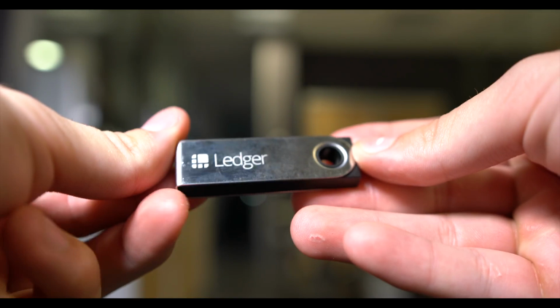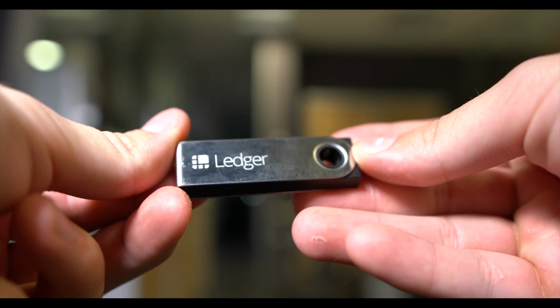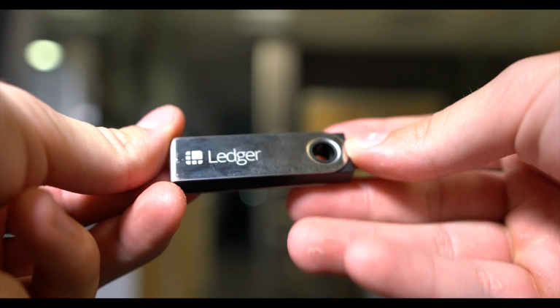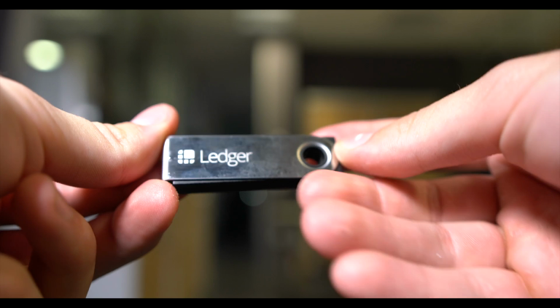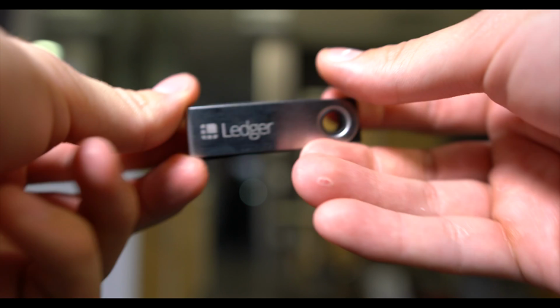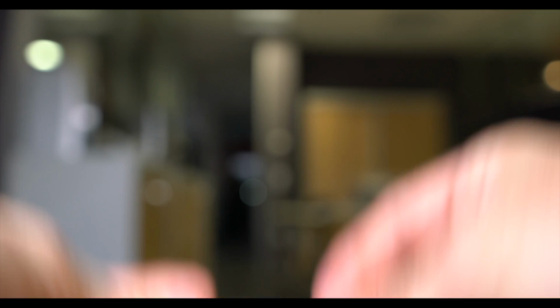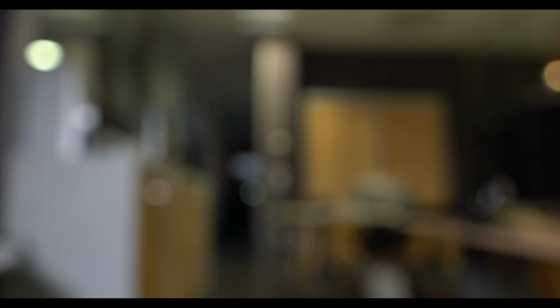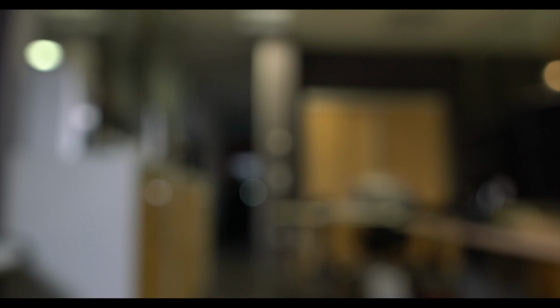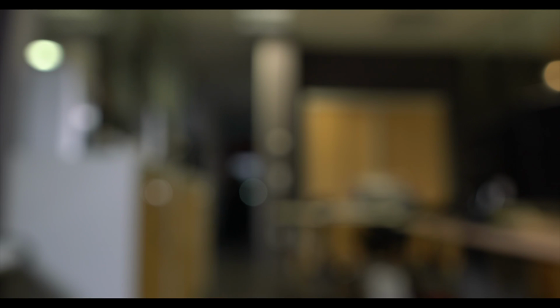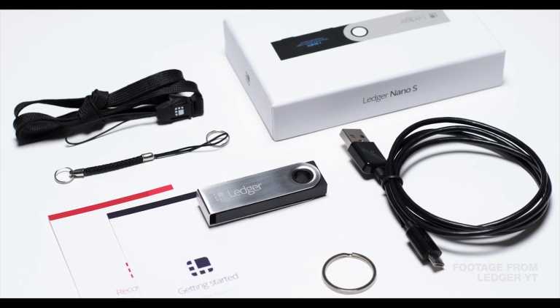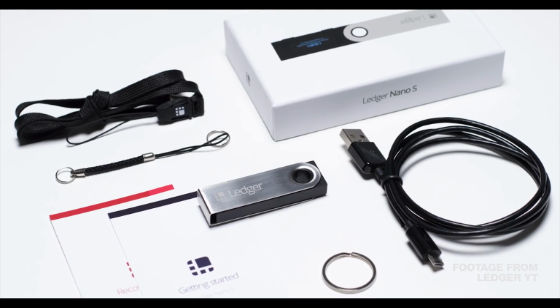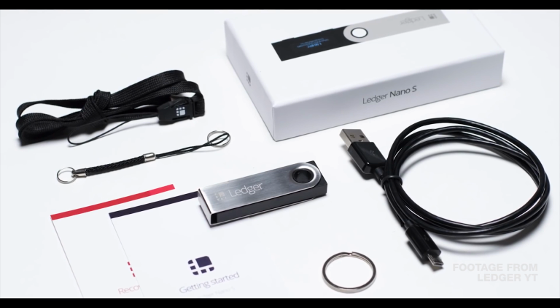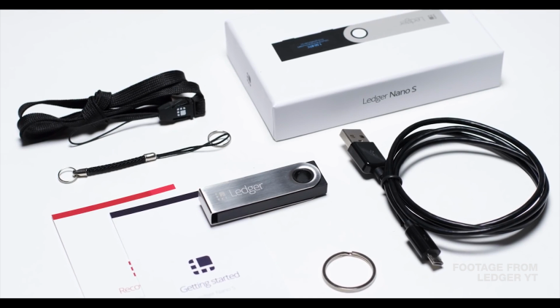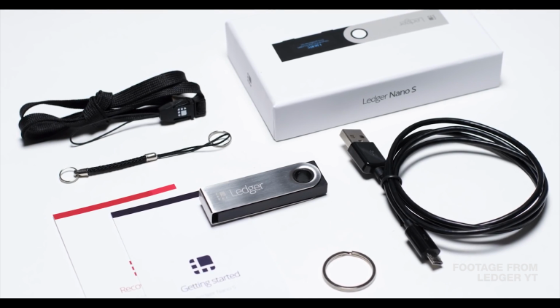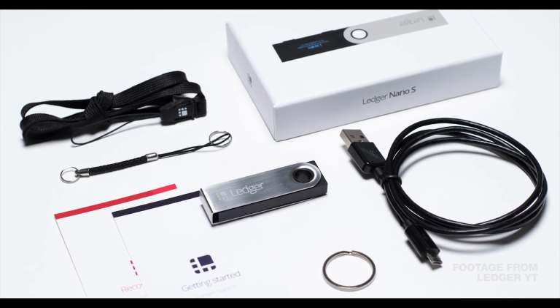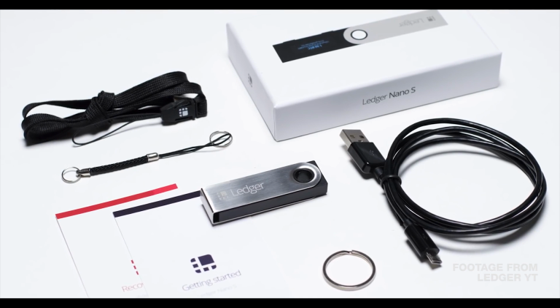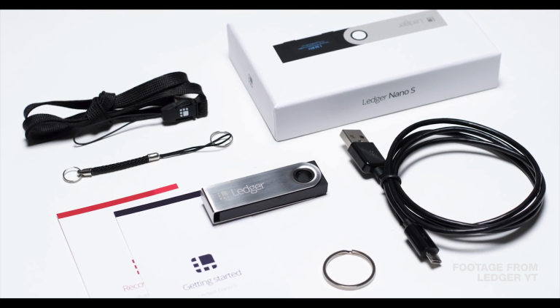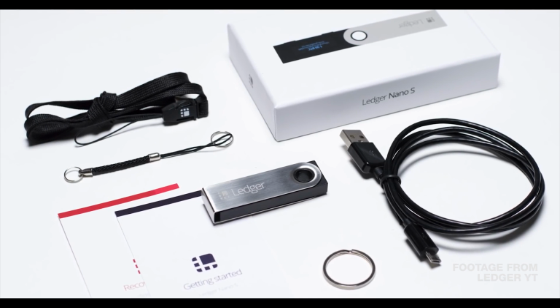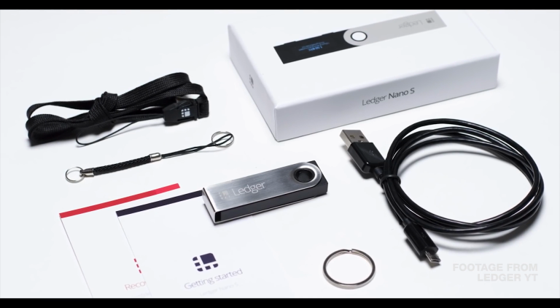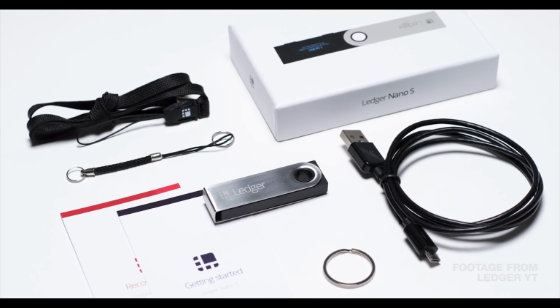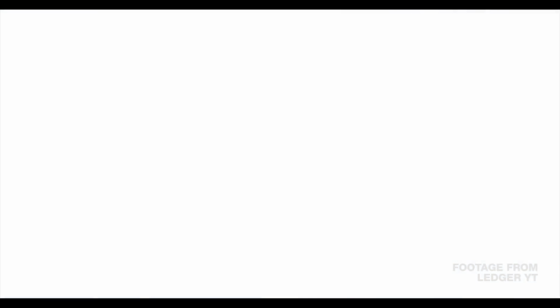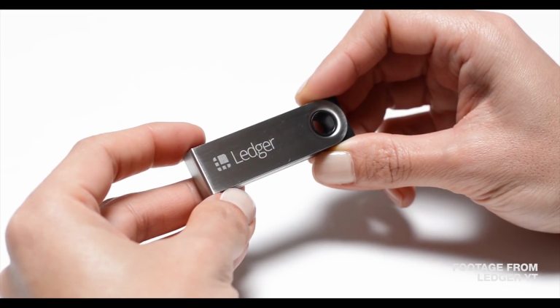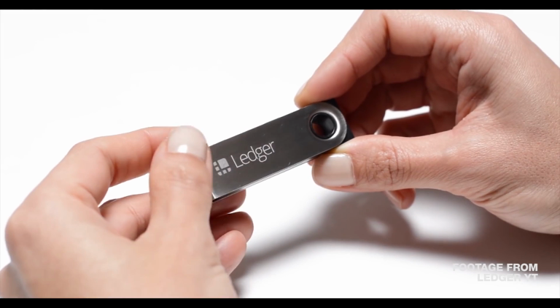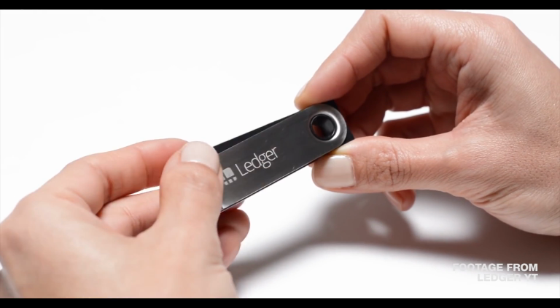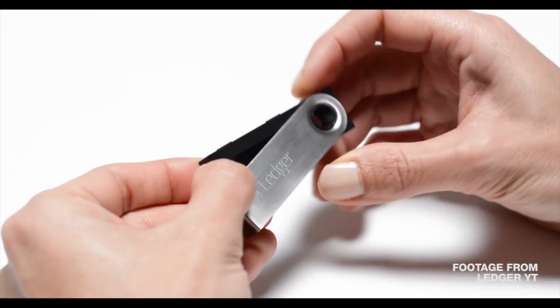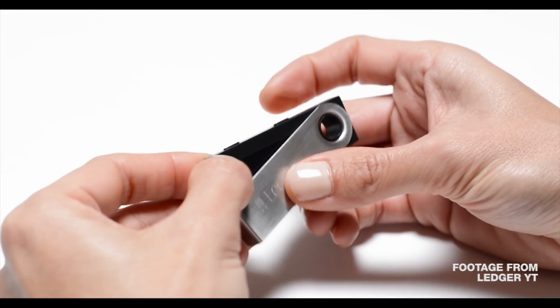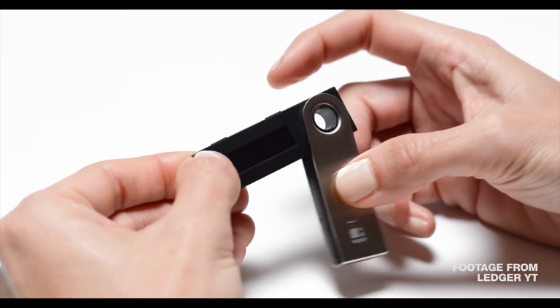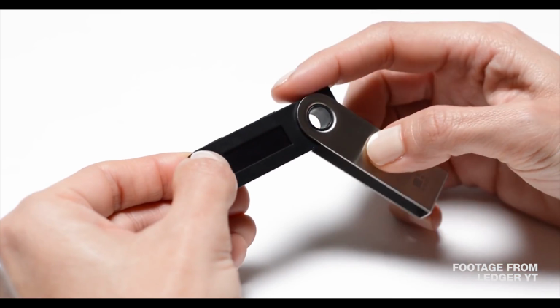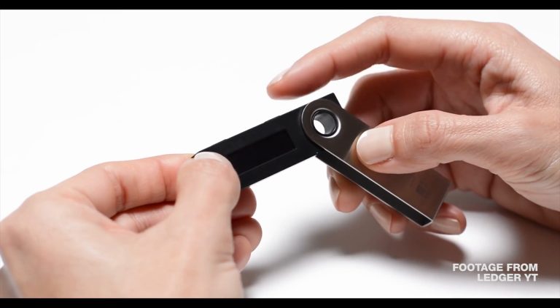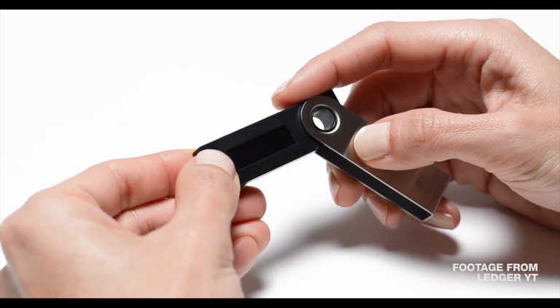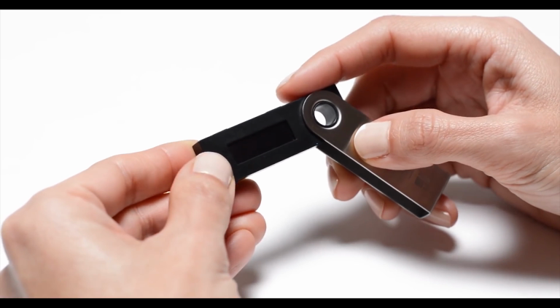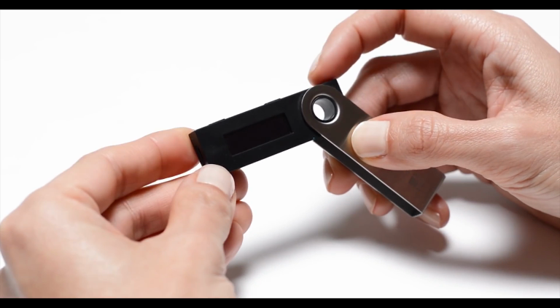In Ledger's box you get the USB thumb drive-looking device, a USB cable, keychain, and lanyard.